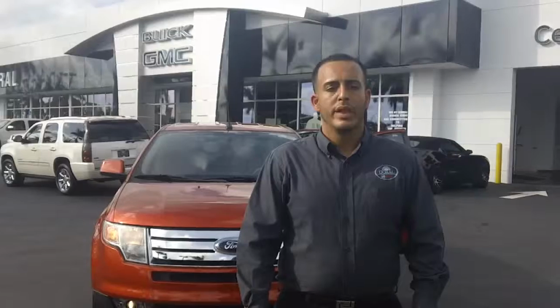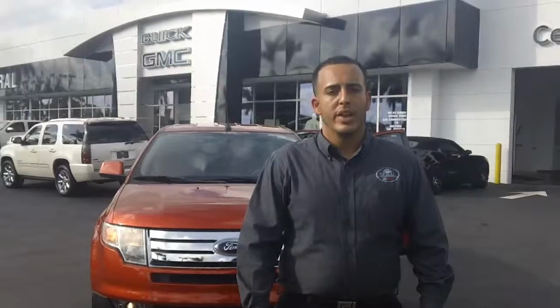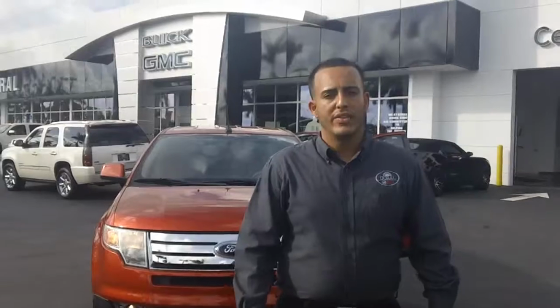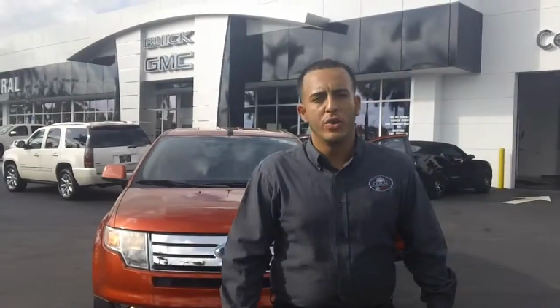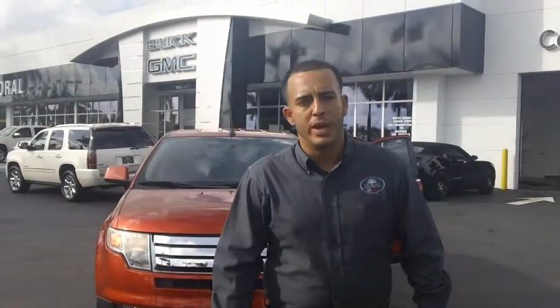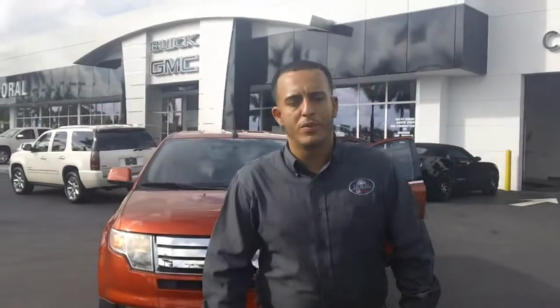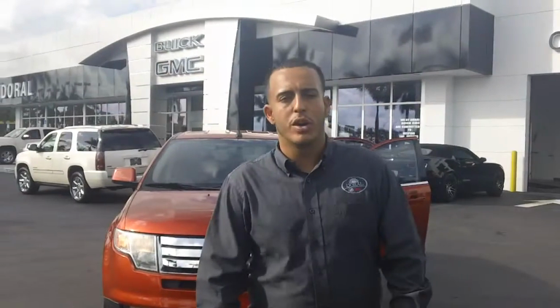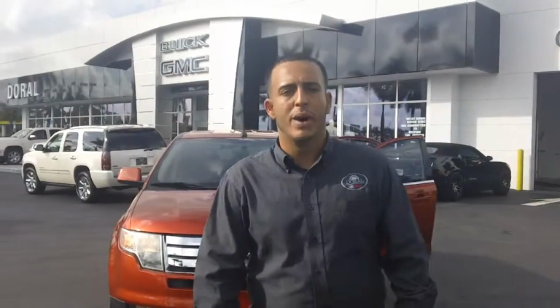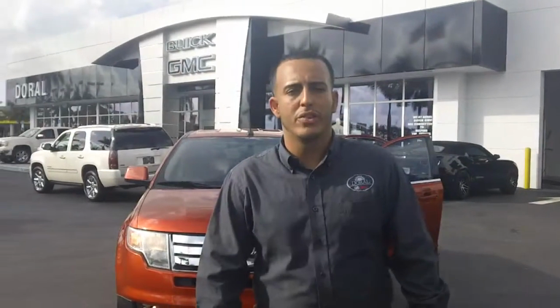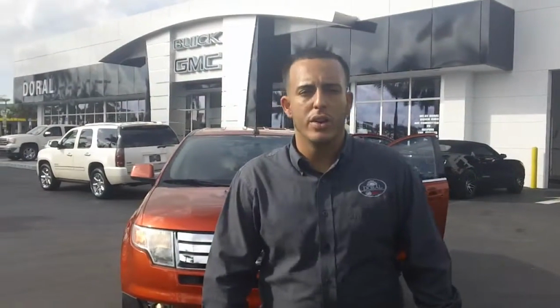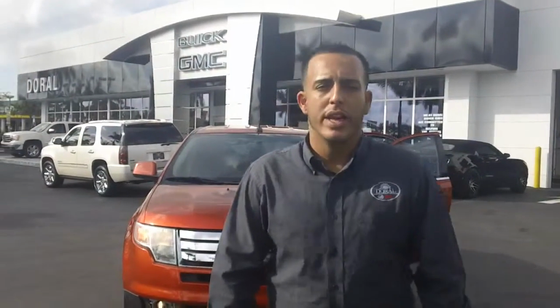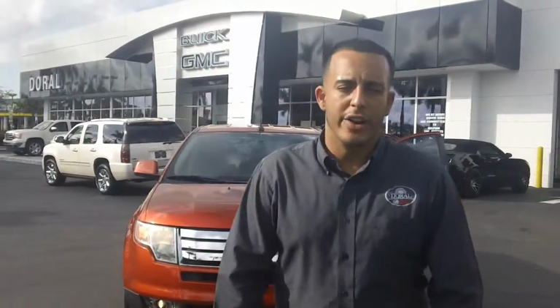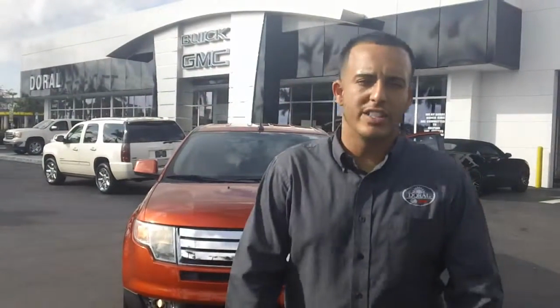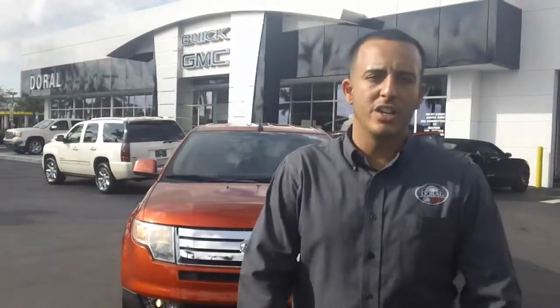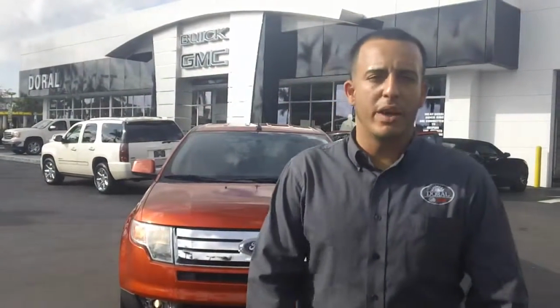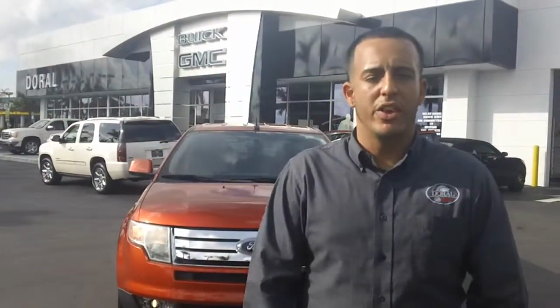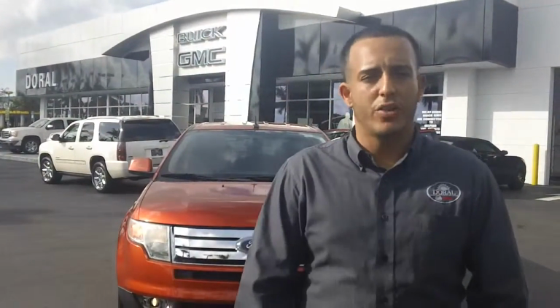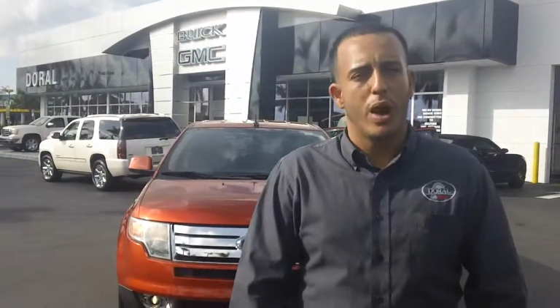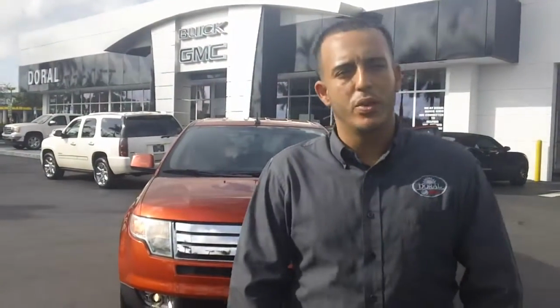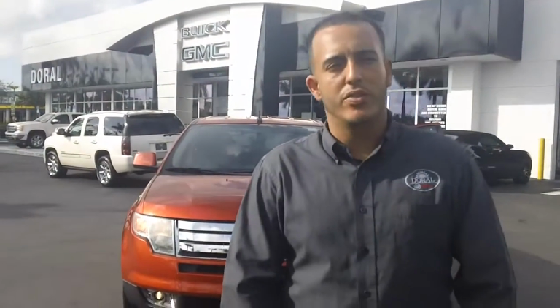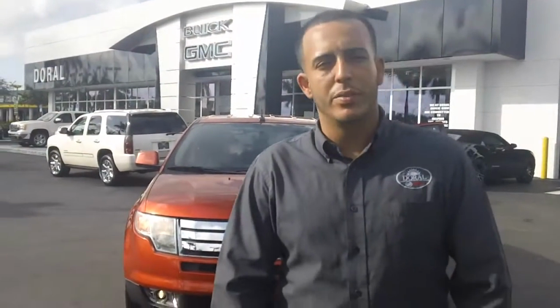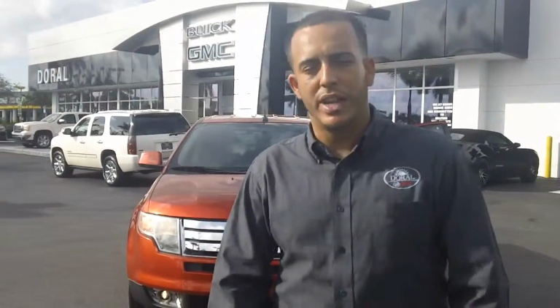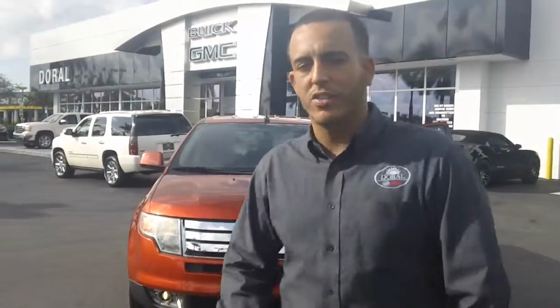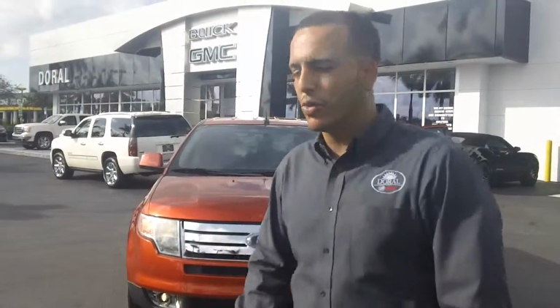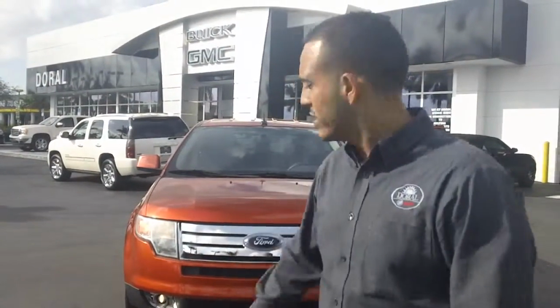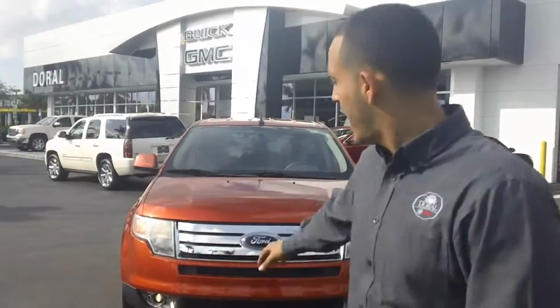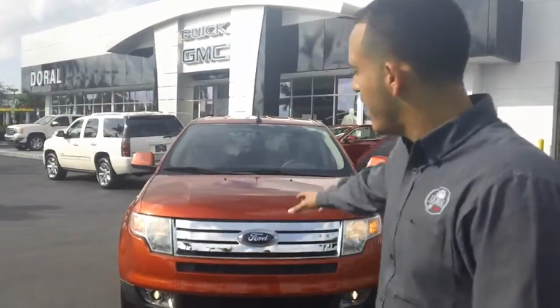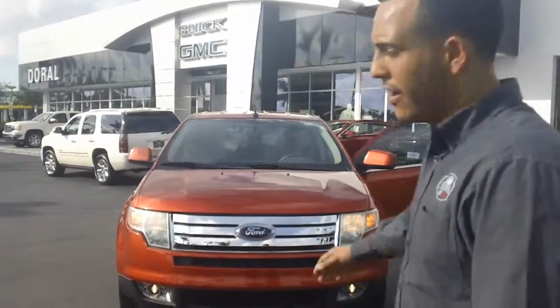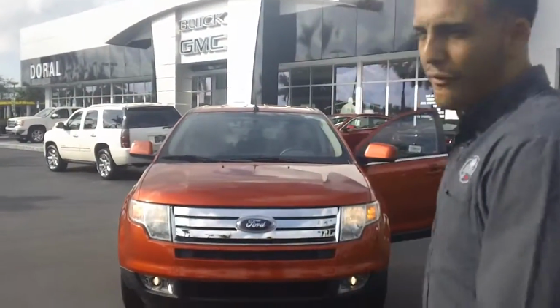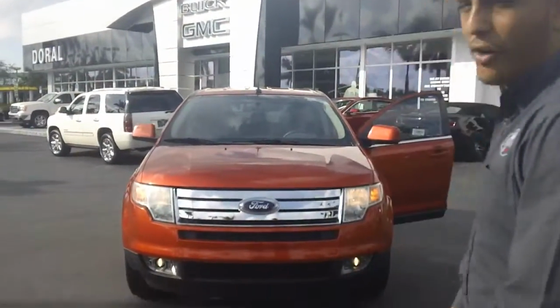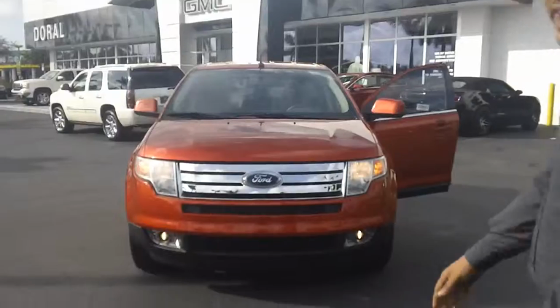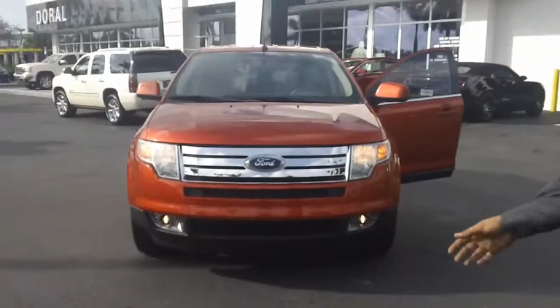Good afternoon, my name is Joel Camacho, Internet Sales Manager here at Rob Buick GMC, and this is our 2008 Ford Edge.